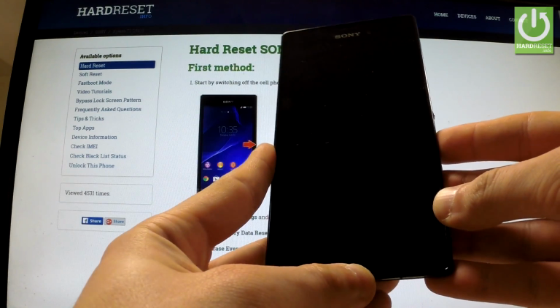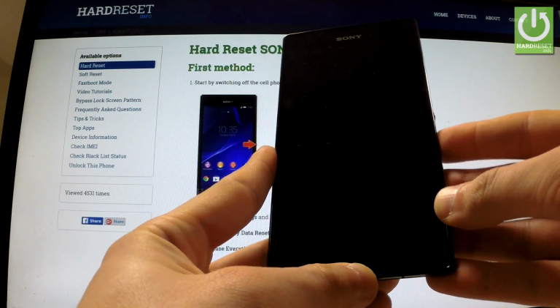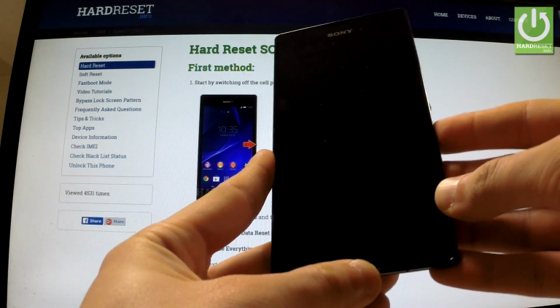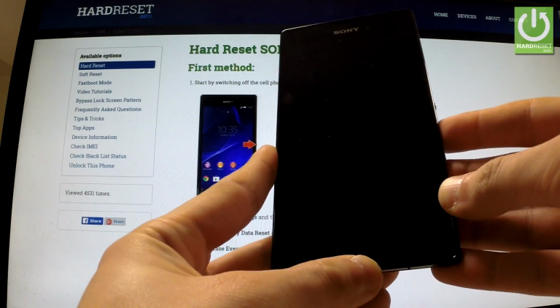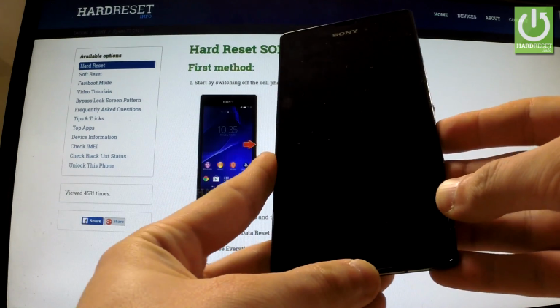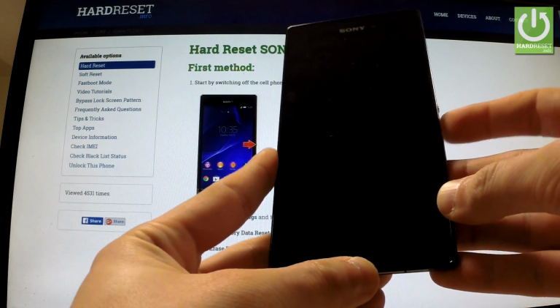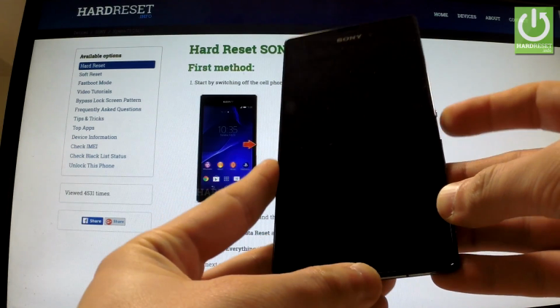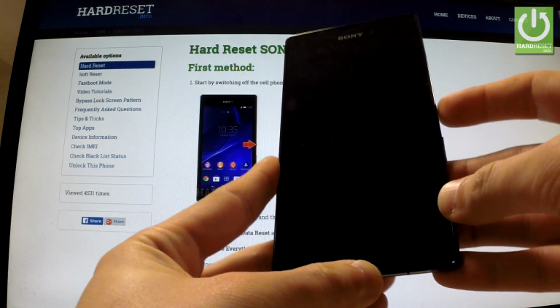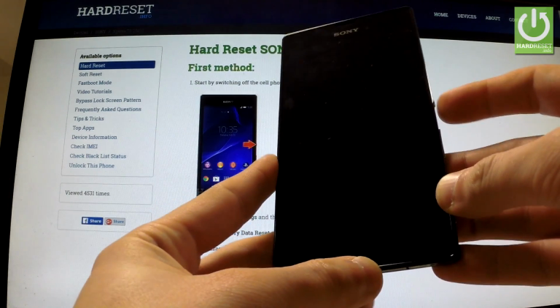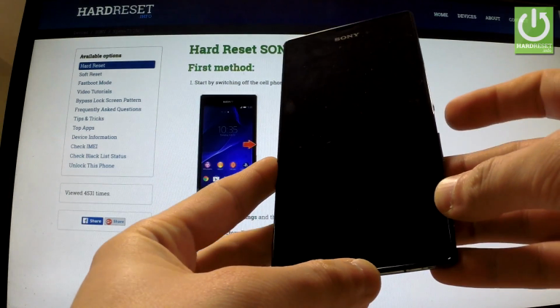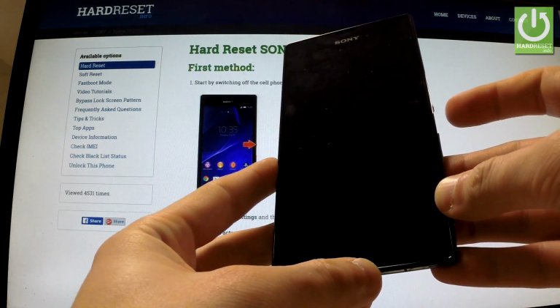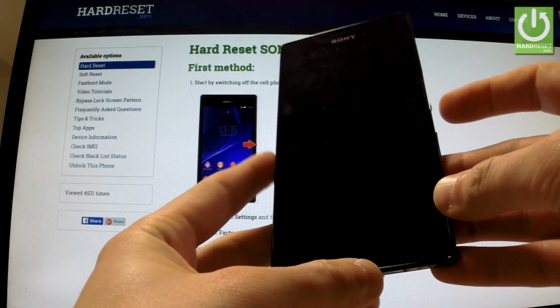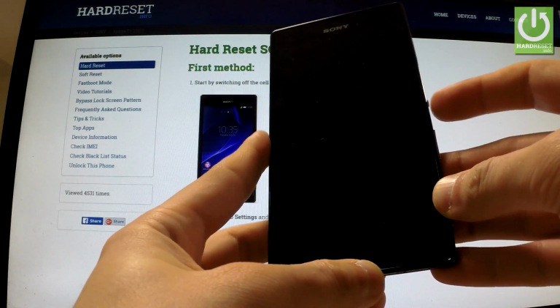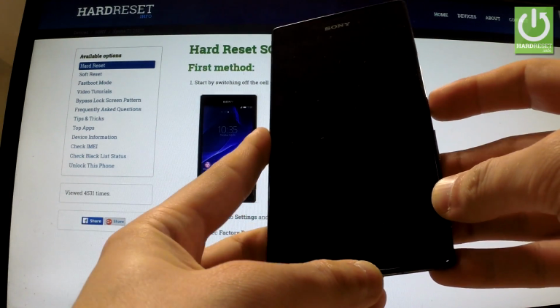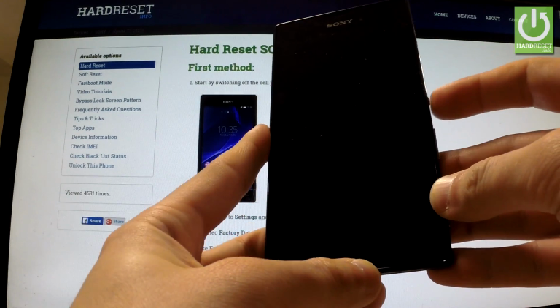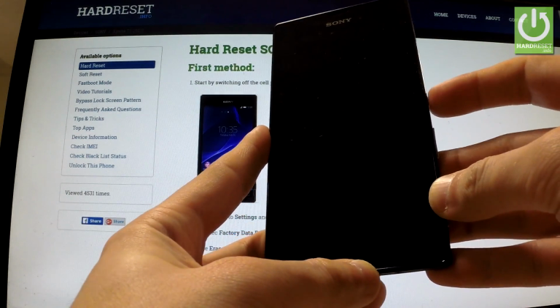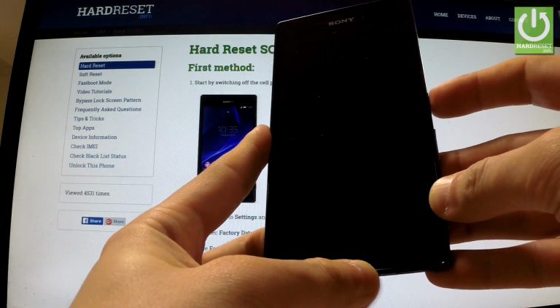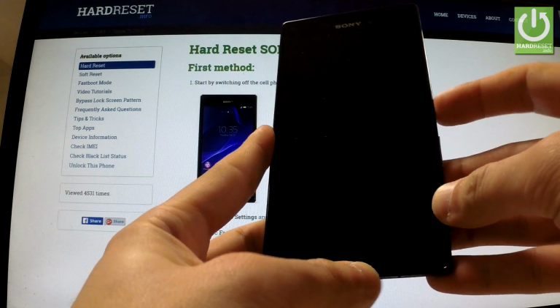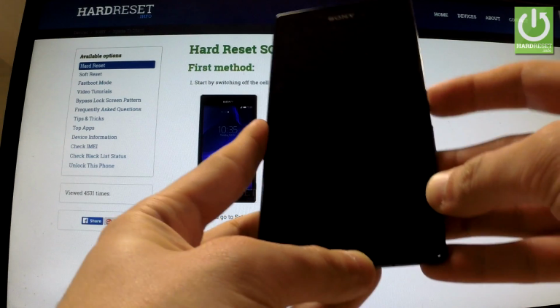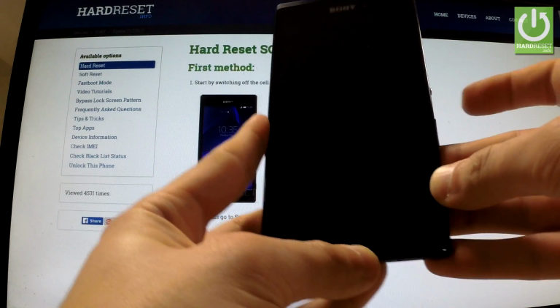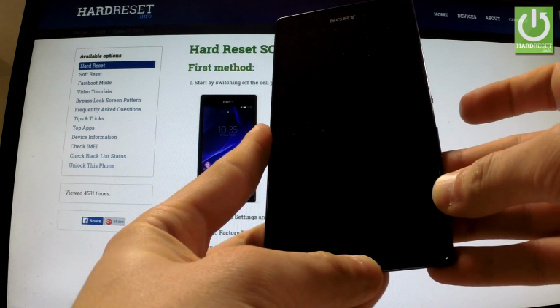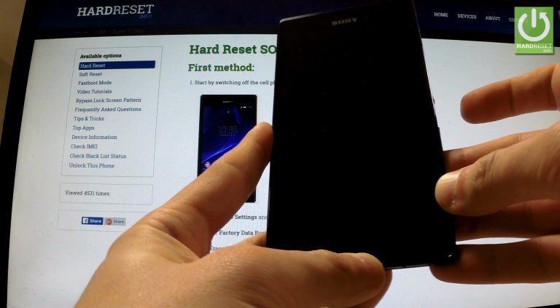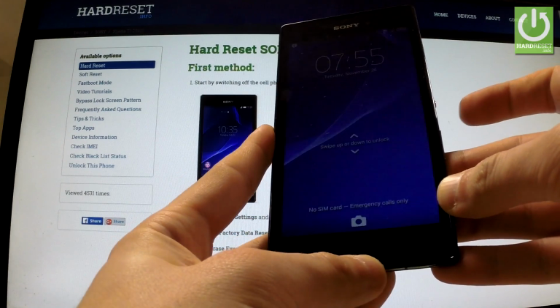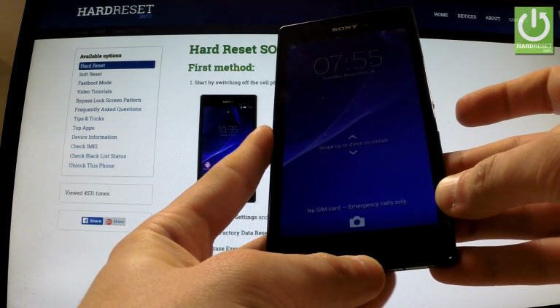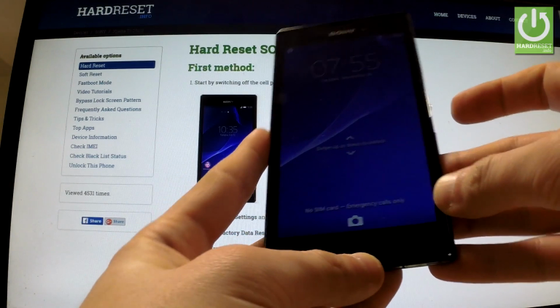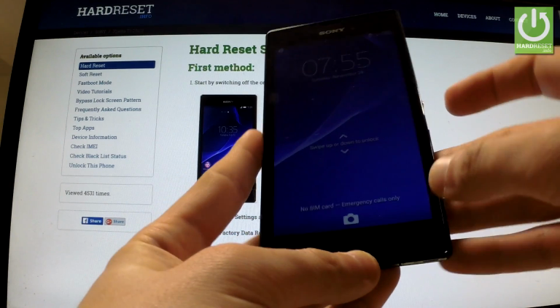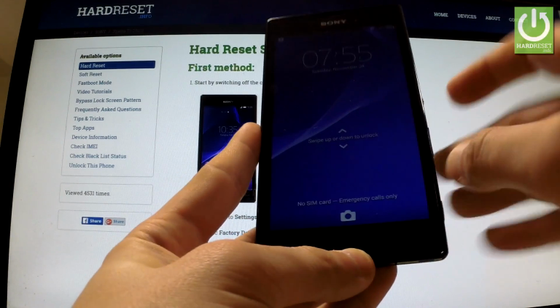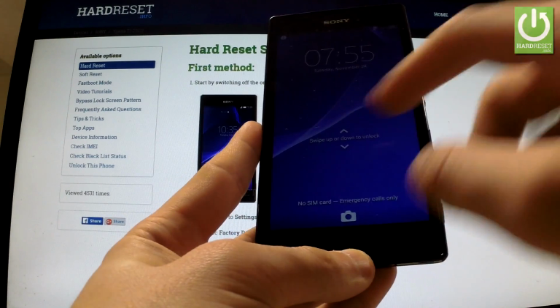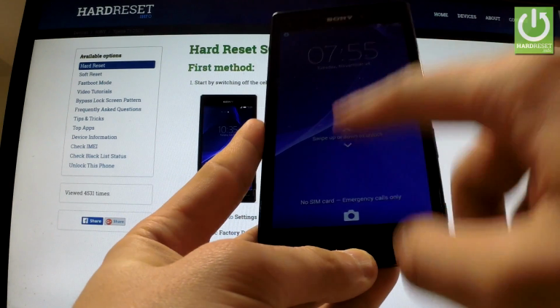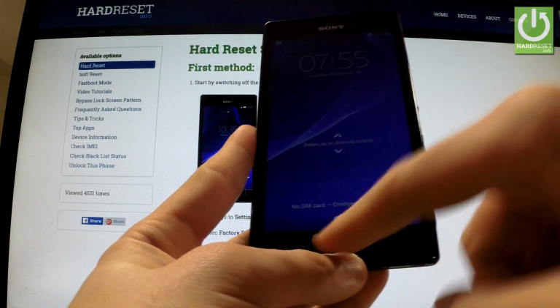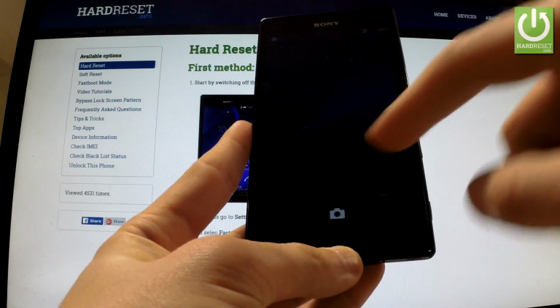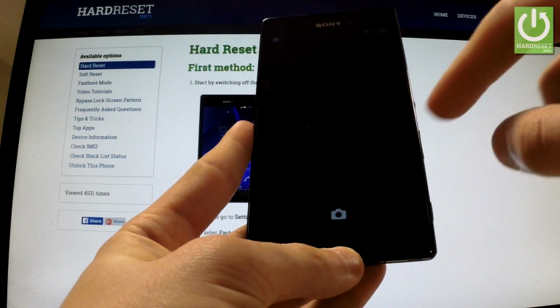At the very beginning, hold down the power key to switch on your phone, then unlock the screen.